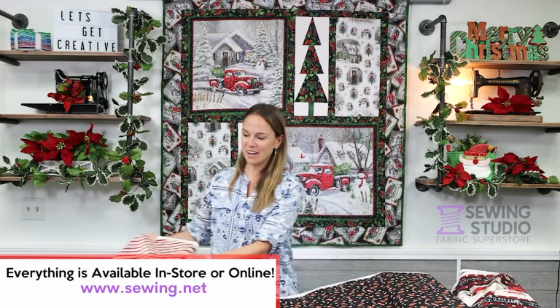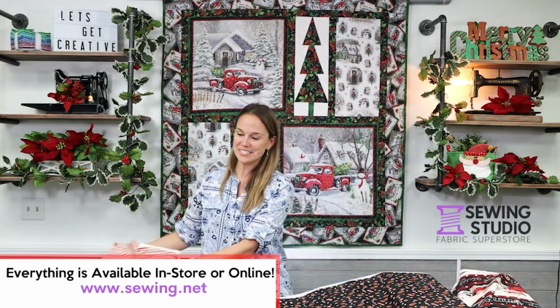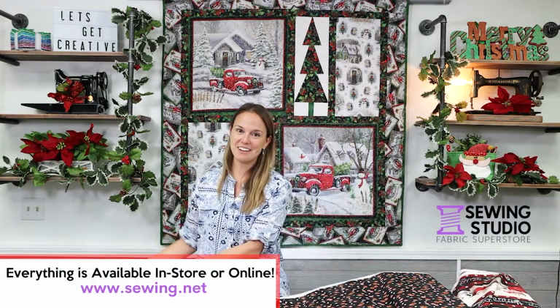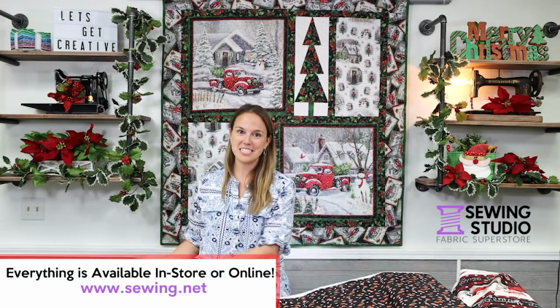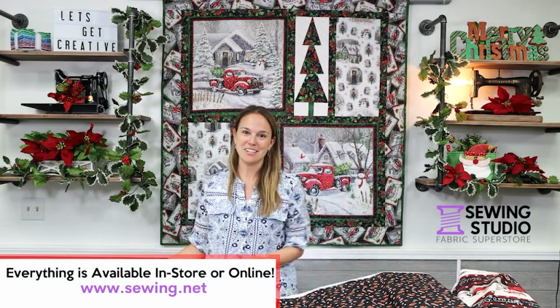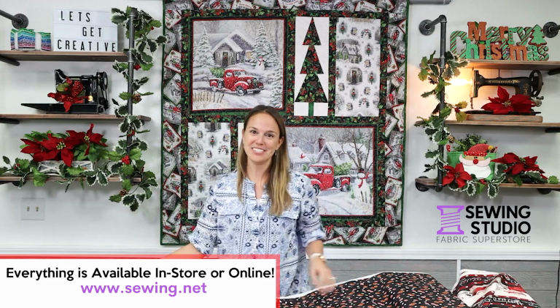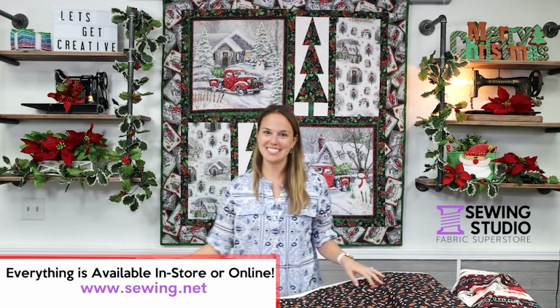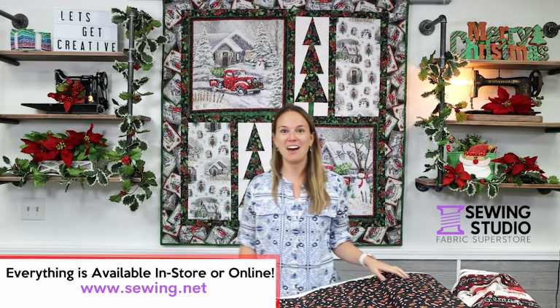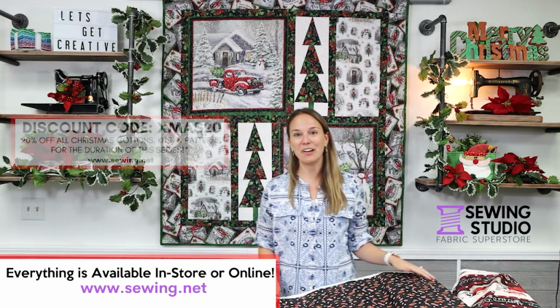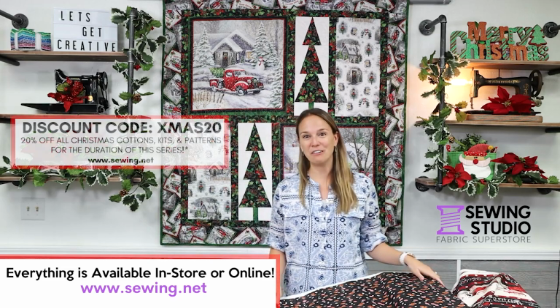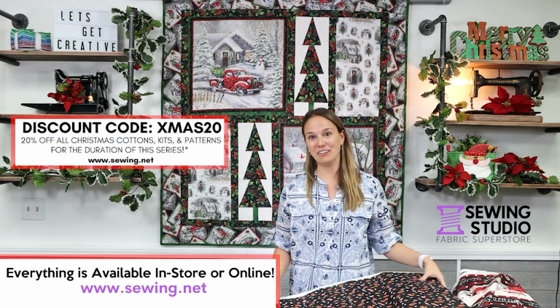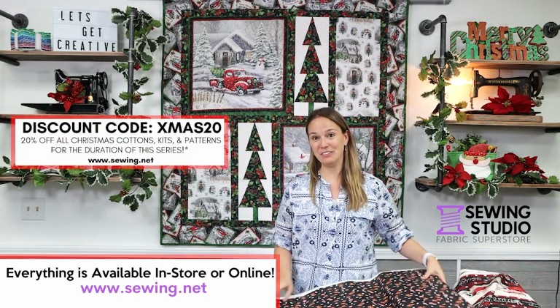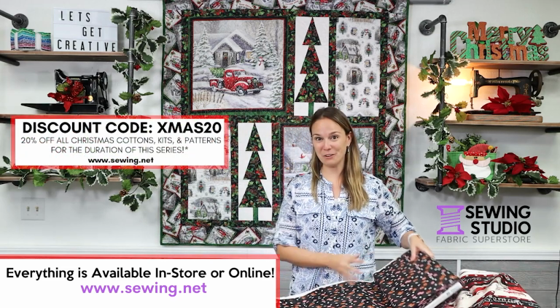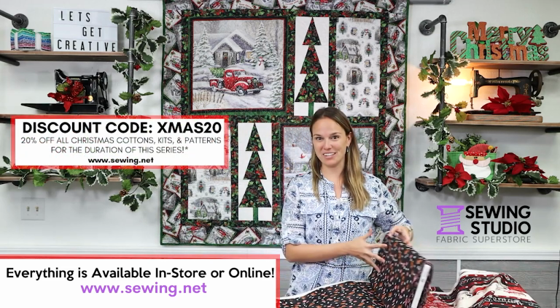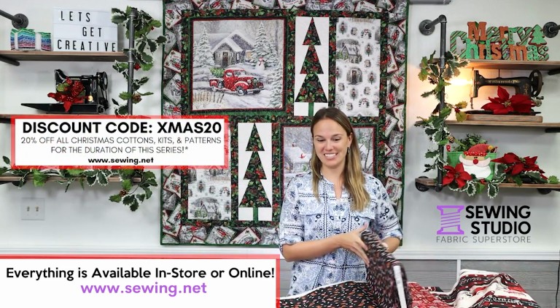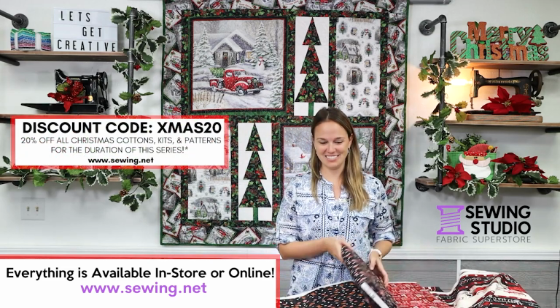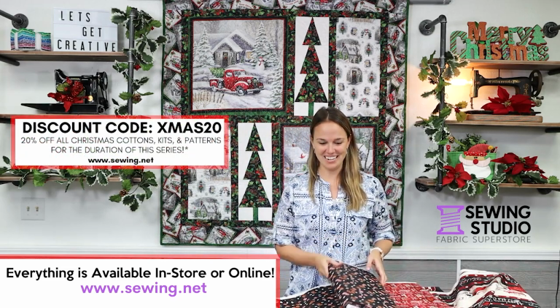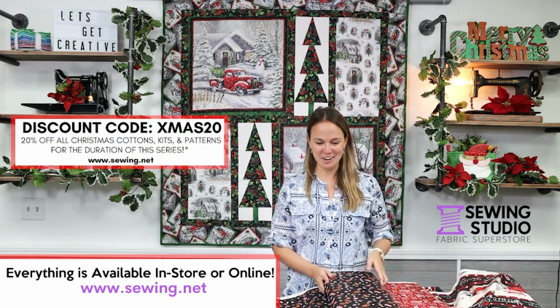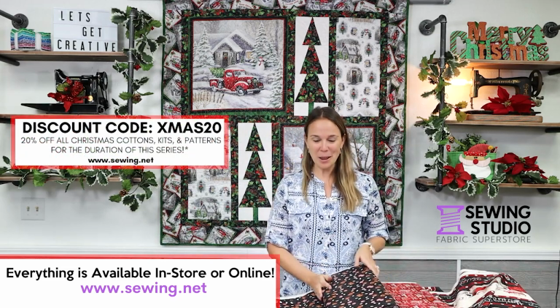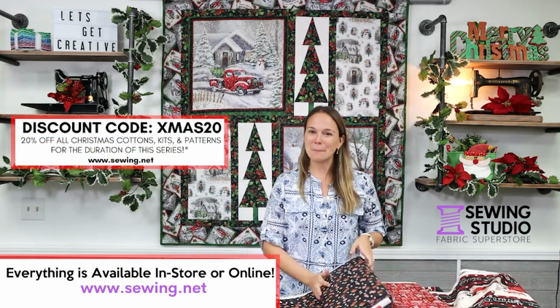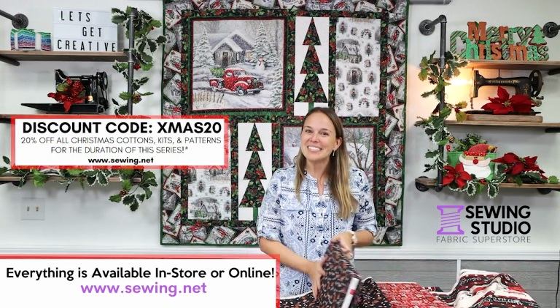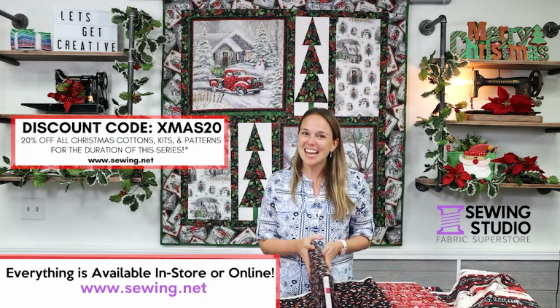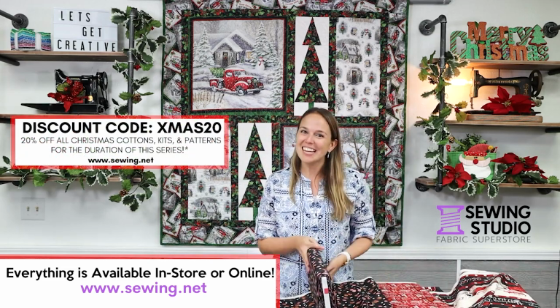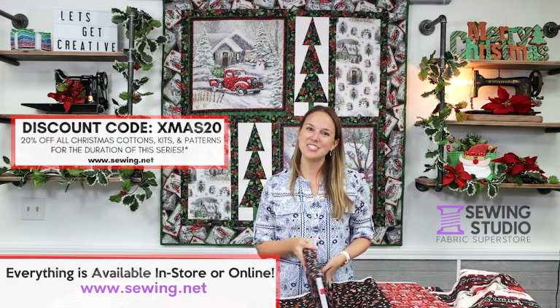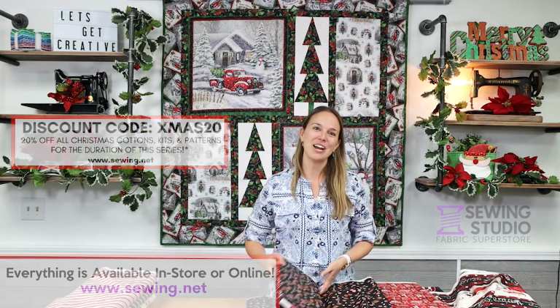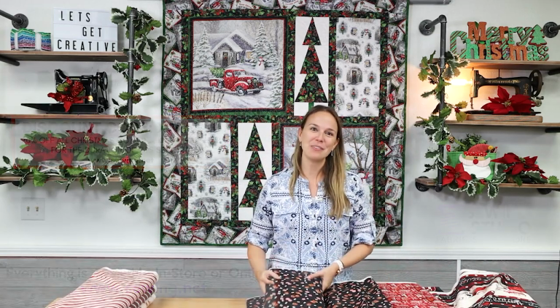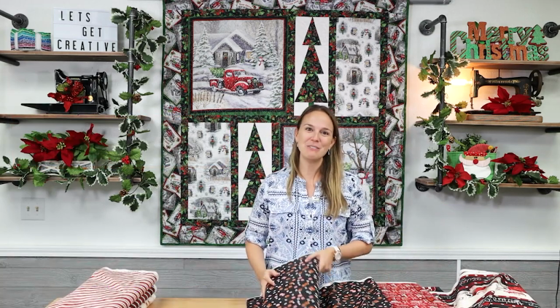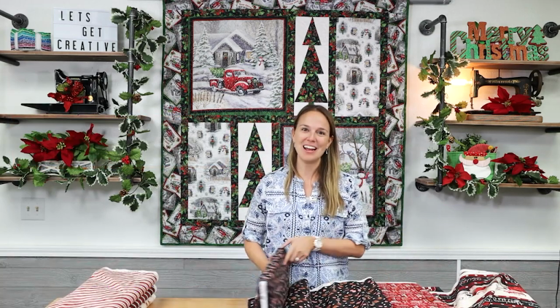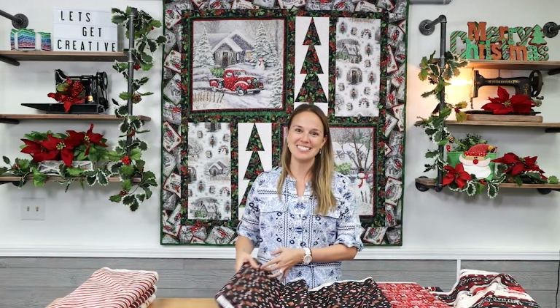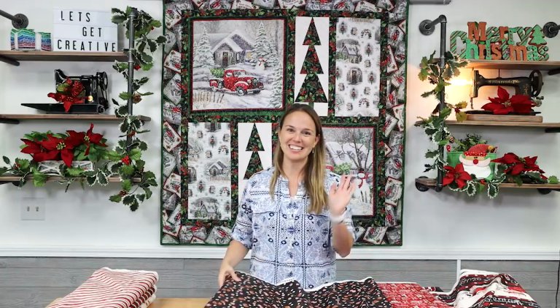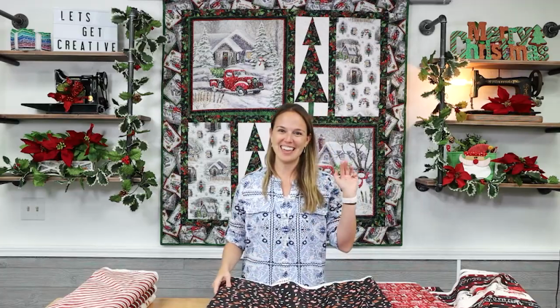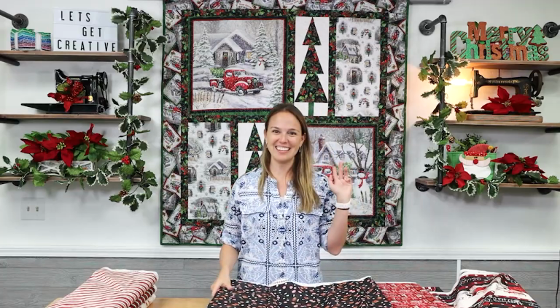We also have a special discount code for you for watching this video. Please like and share with your friends. Thank you.